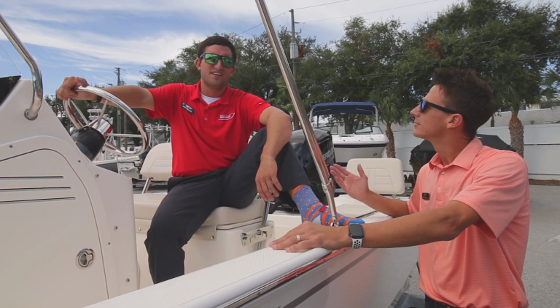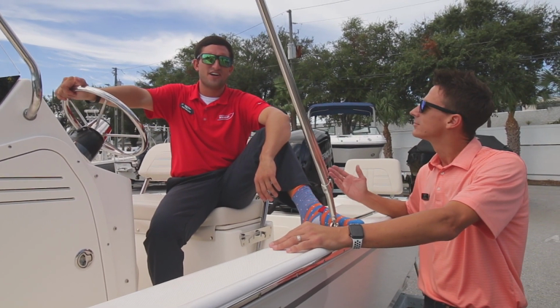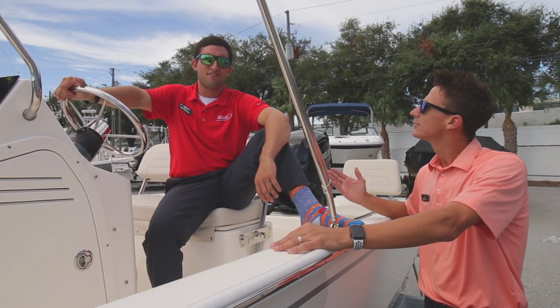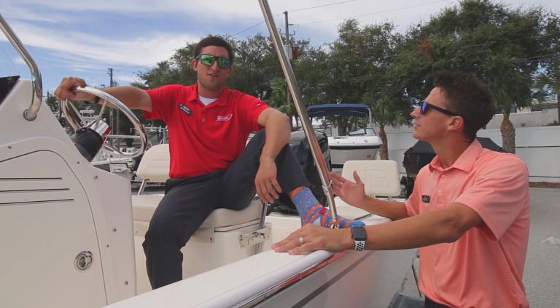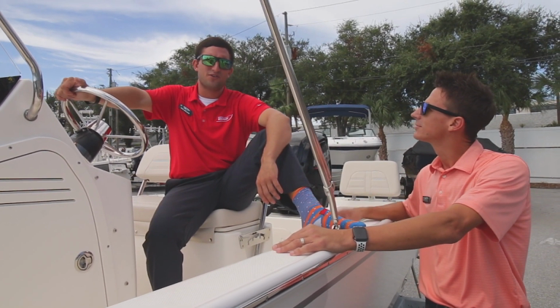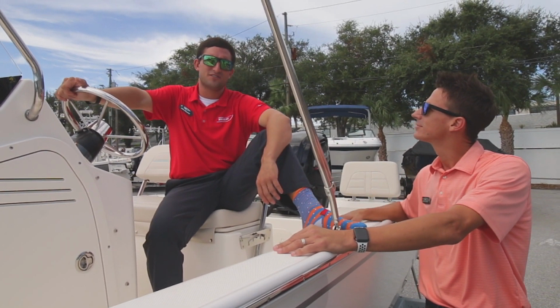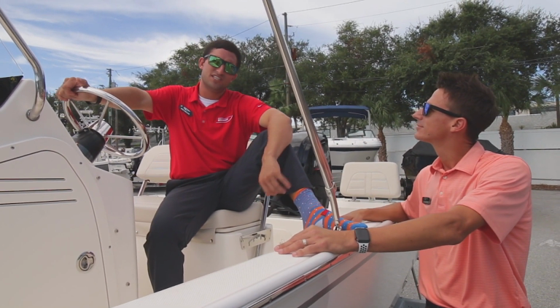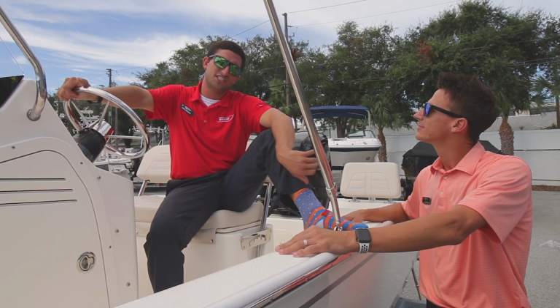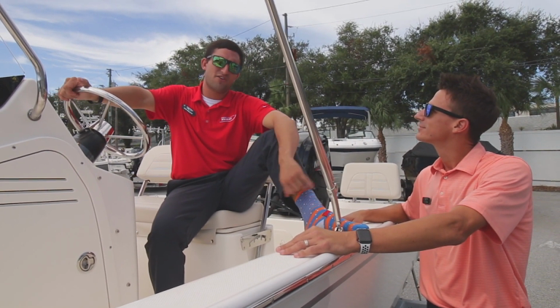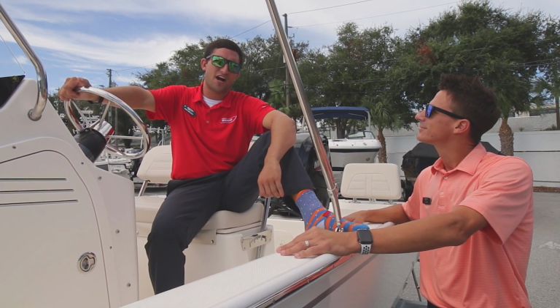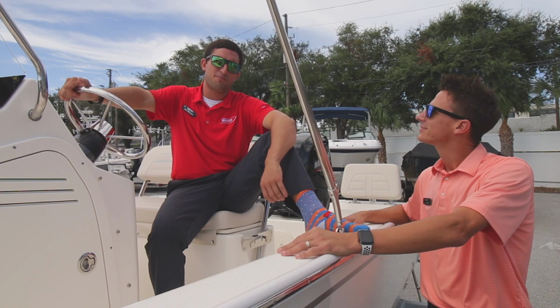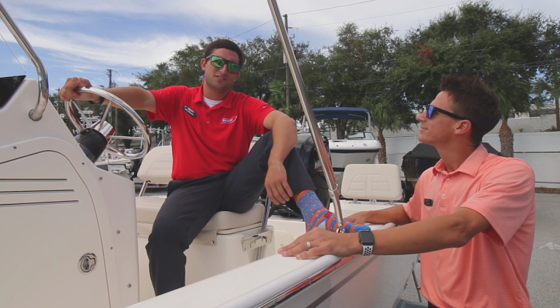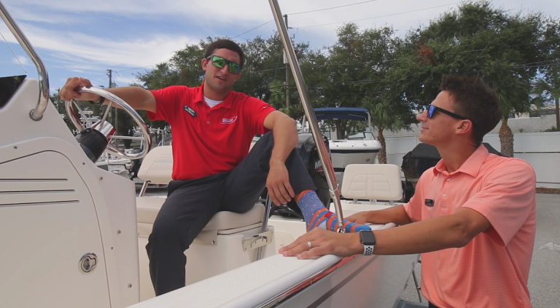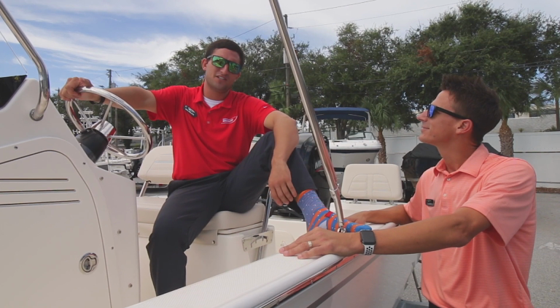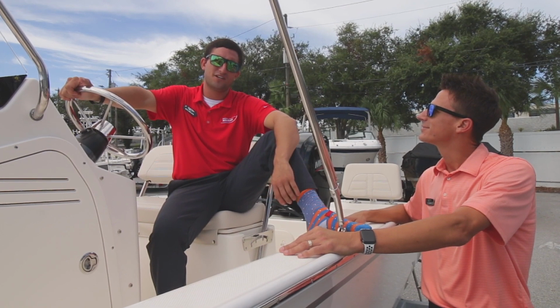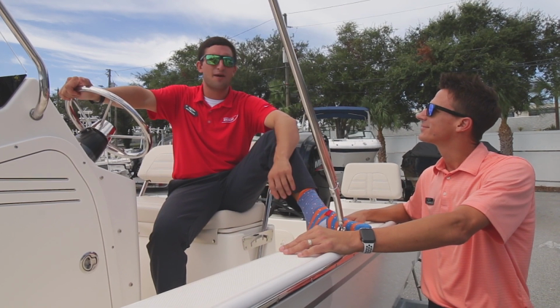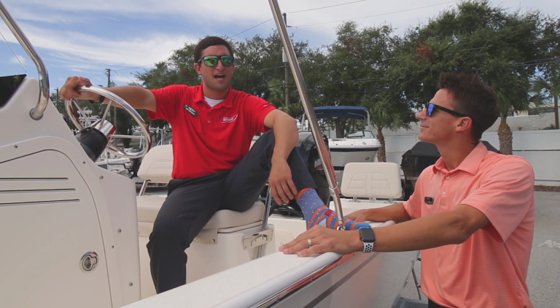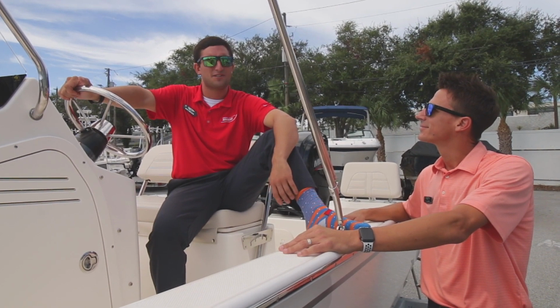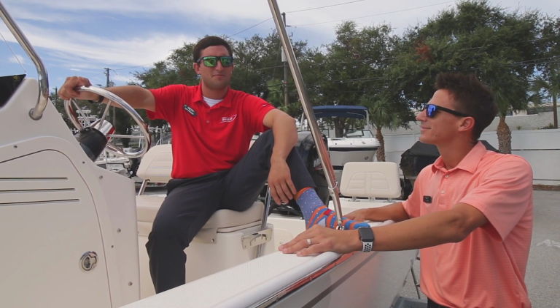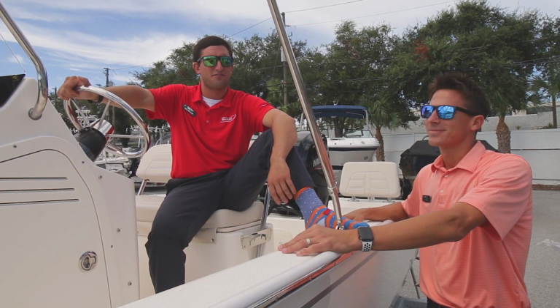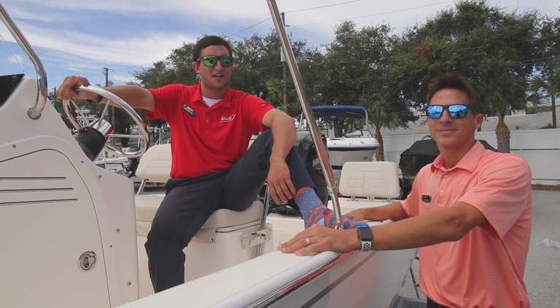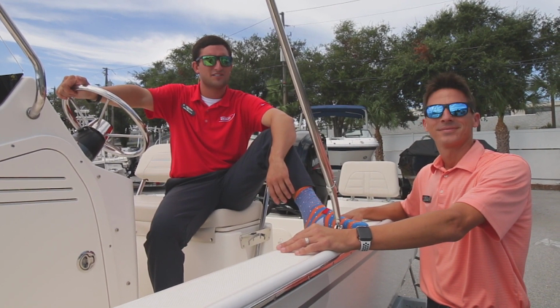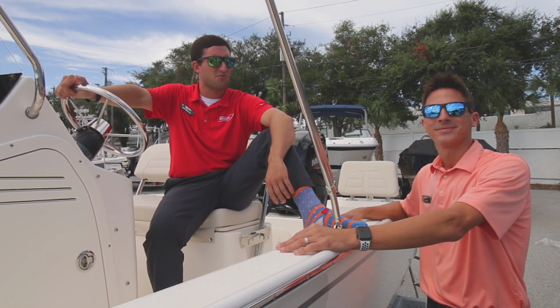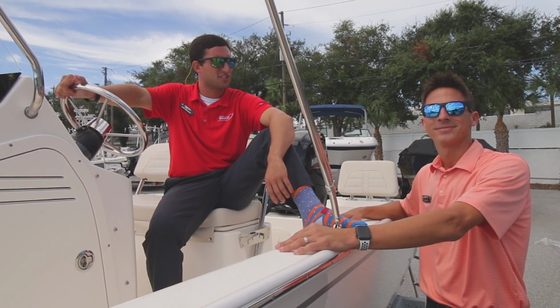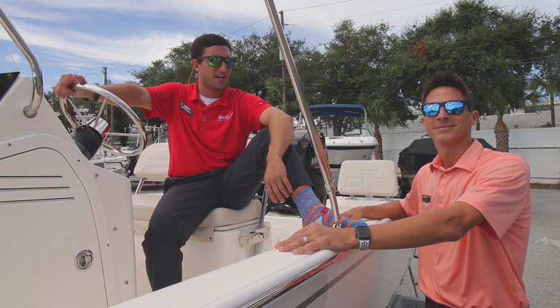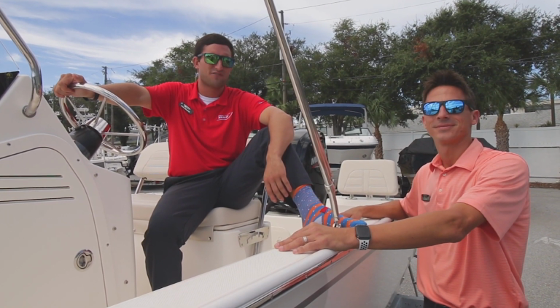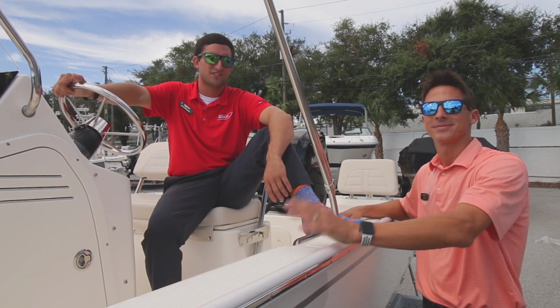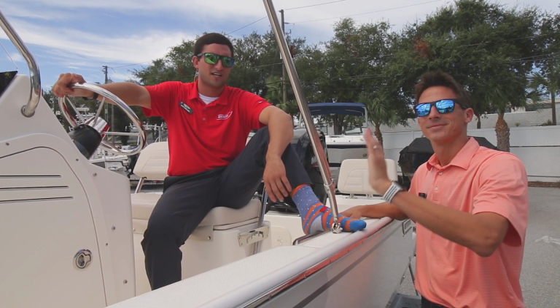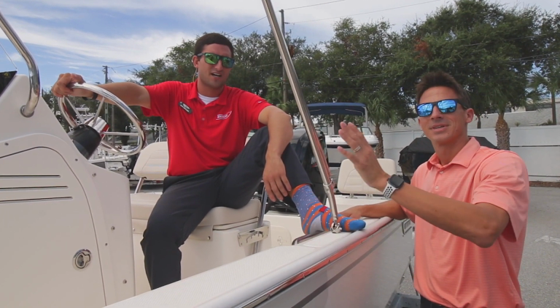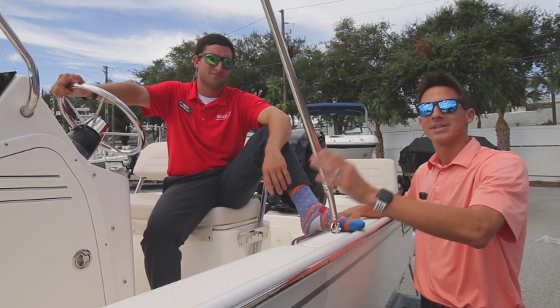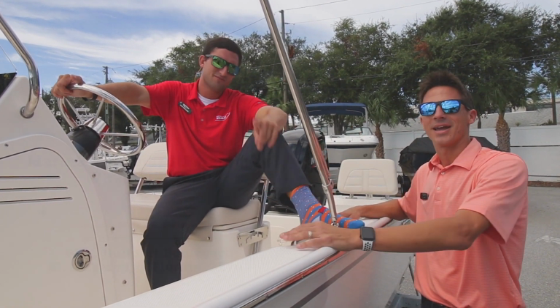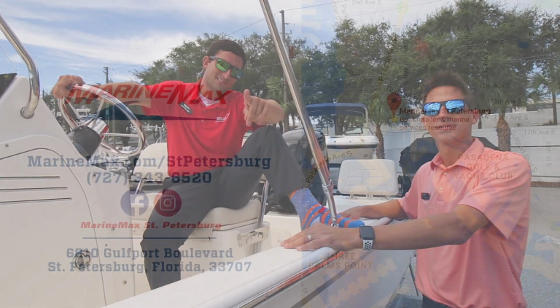There you have it, folks. TJ Grinder, business manager. I'm Captain Nick Pavlakis, and we're signing off until next time. See you guys.